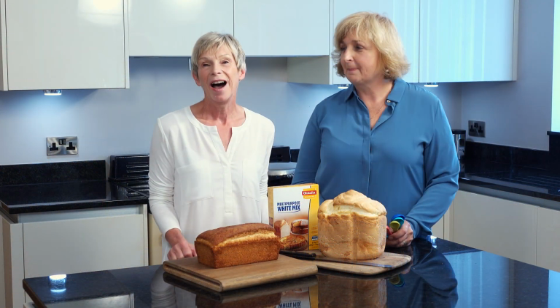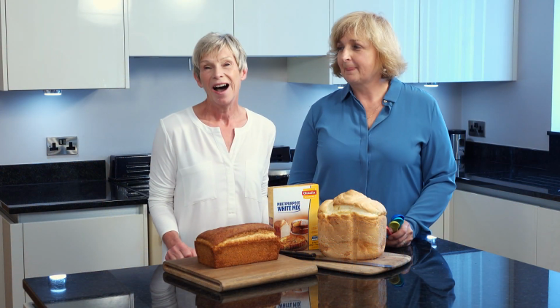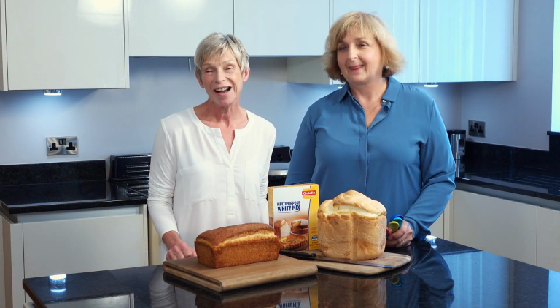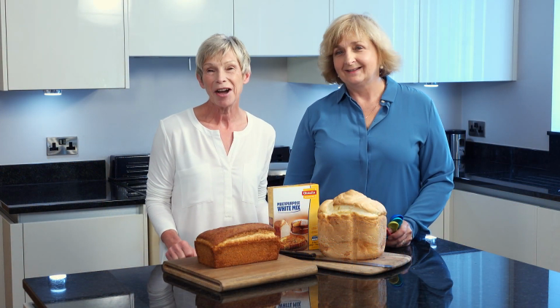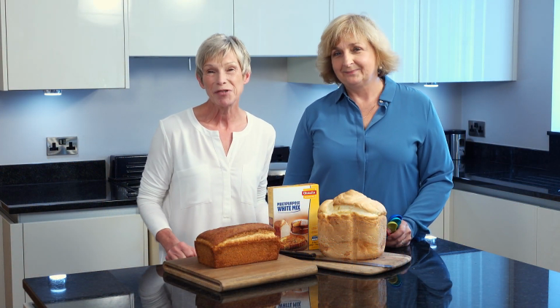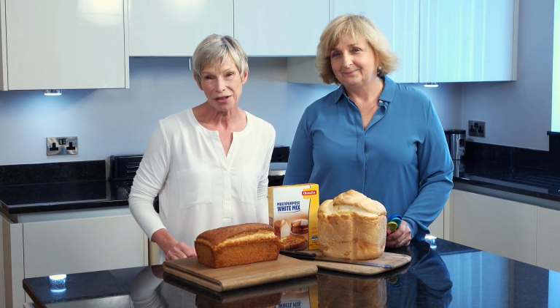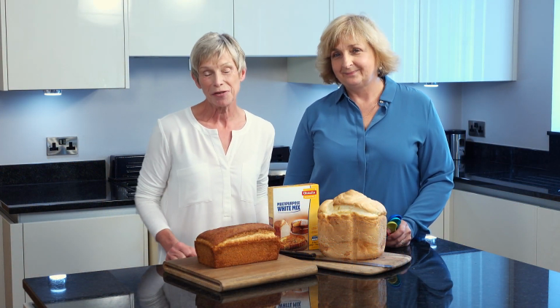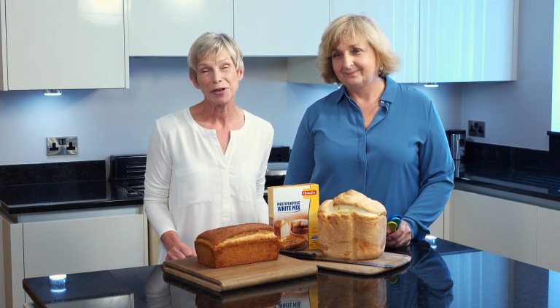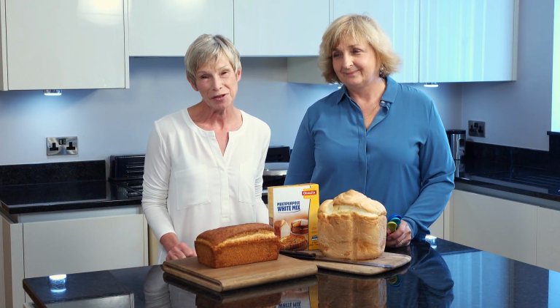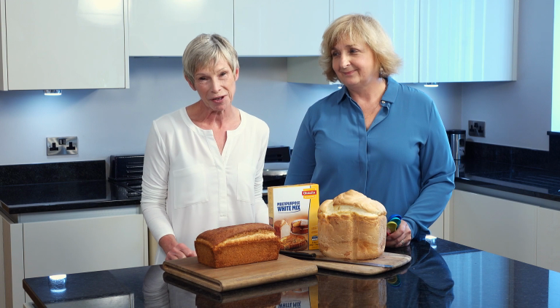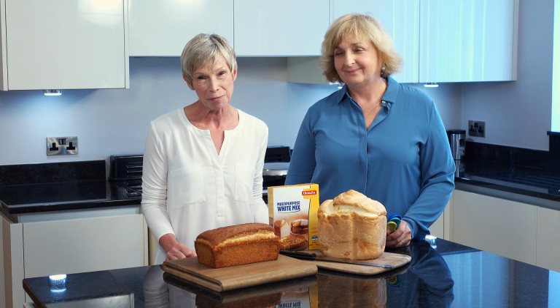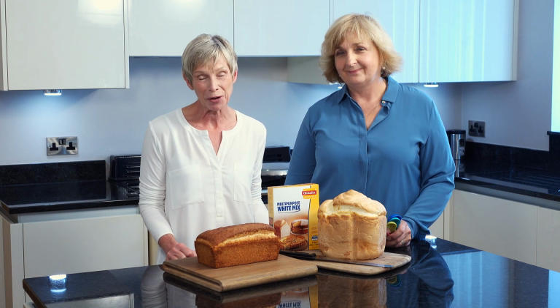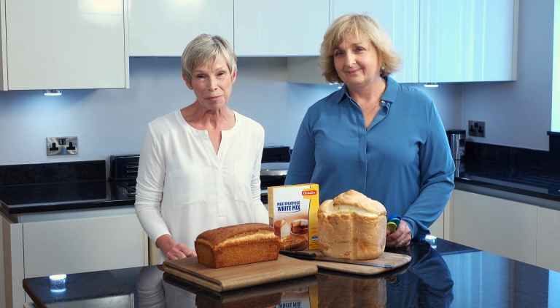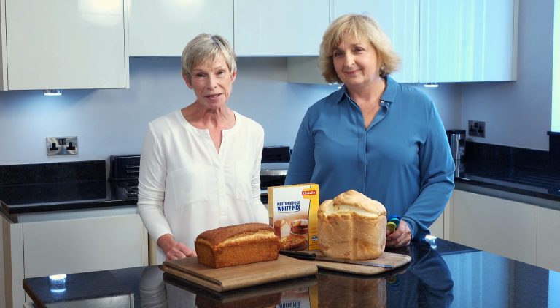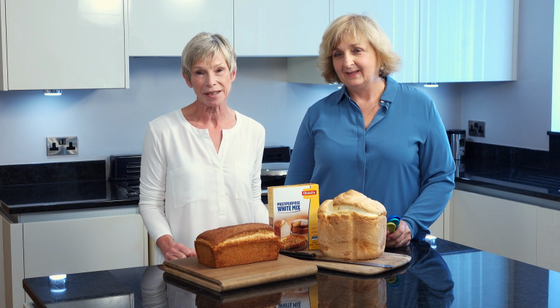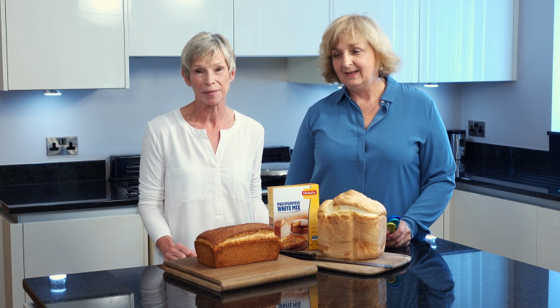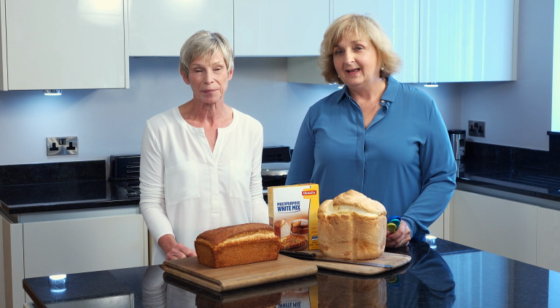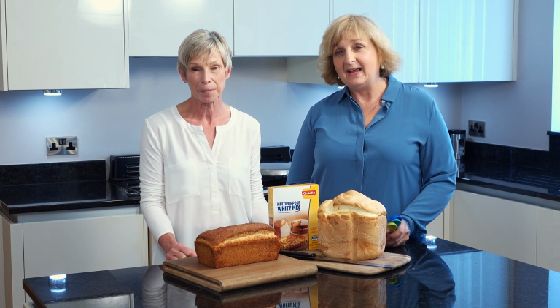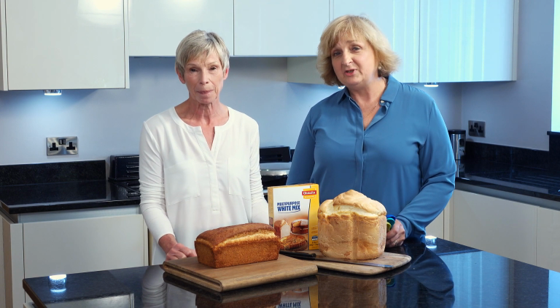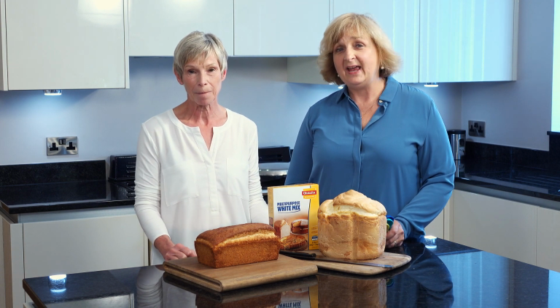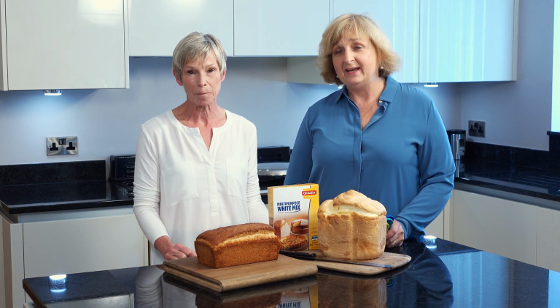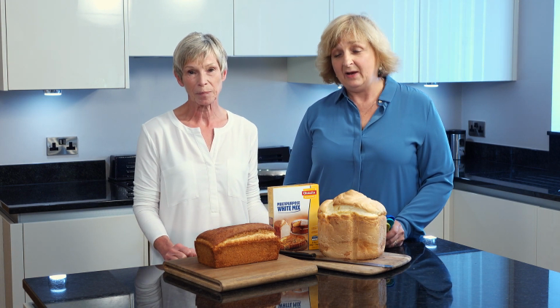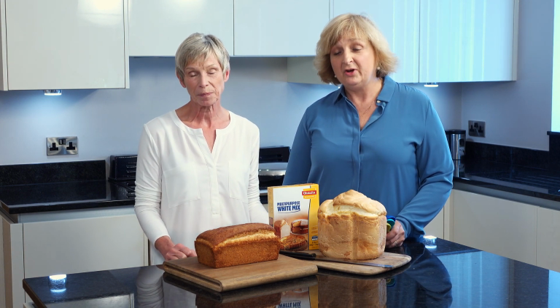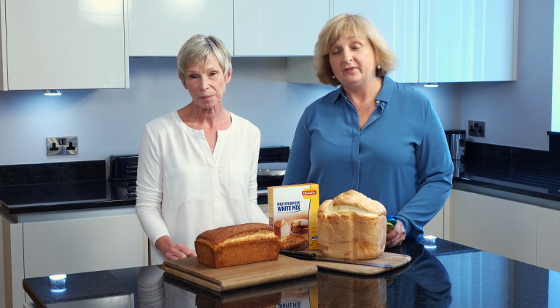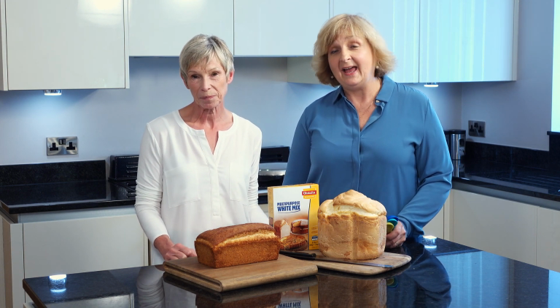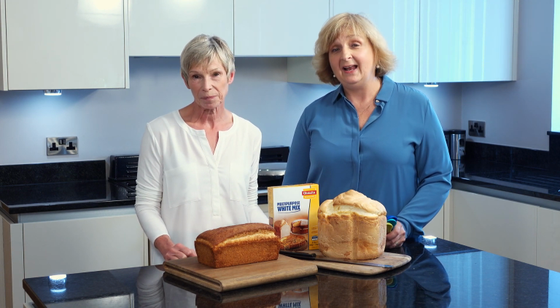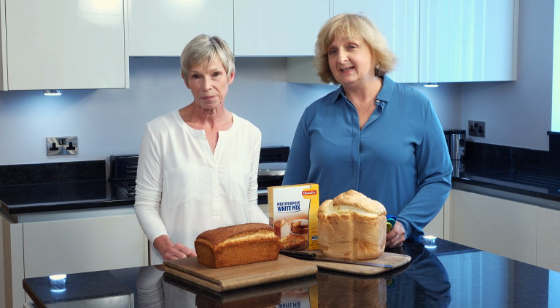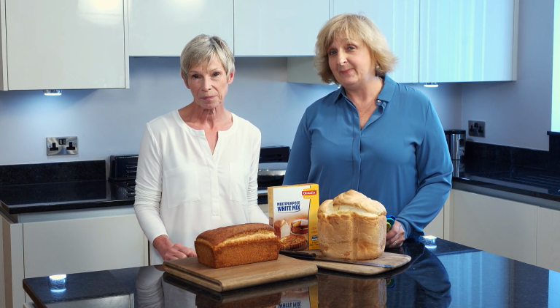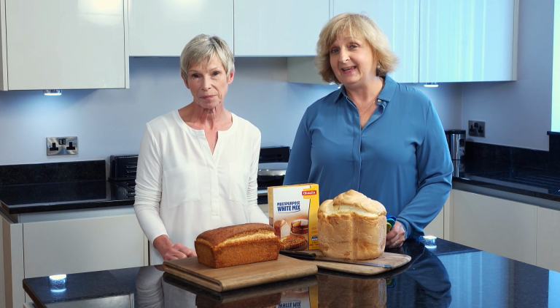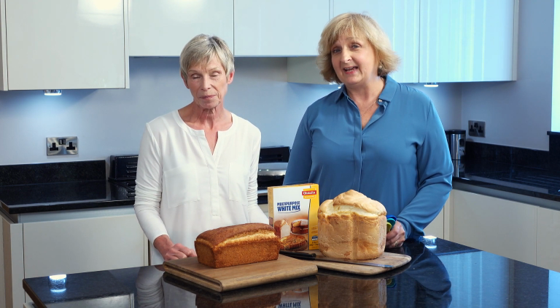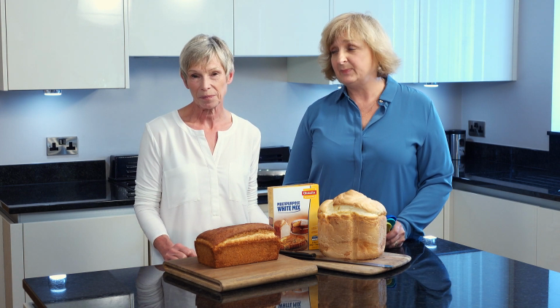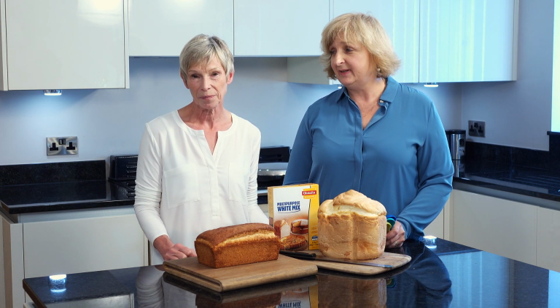Hi, I'm Jill, the Glutafin Home Economist, and I'm Jane. I work on Careline as a baking expert.